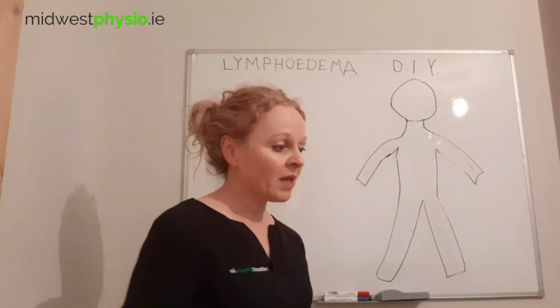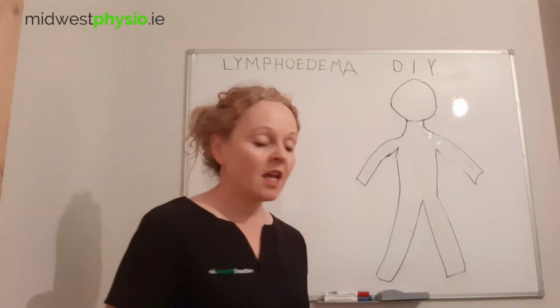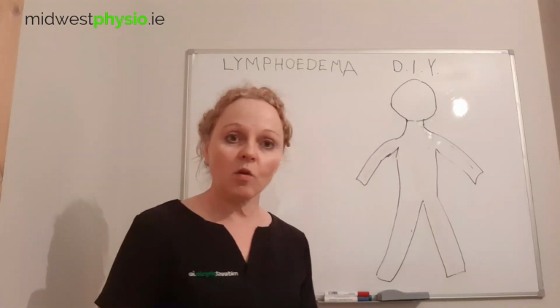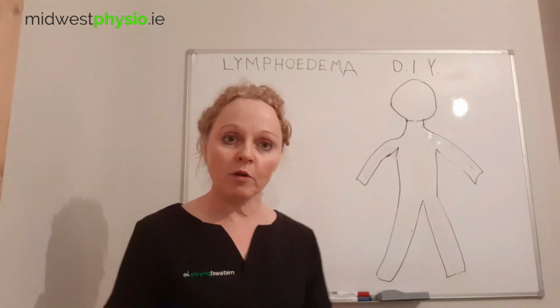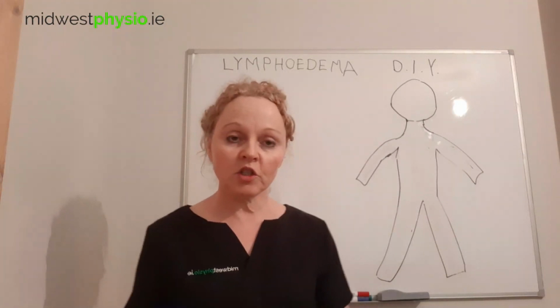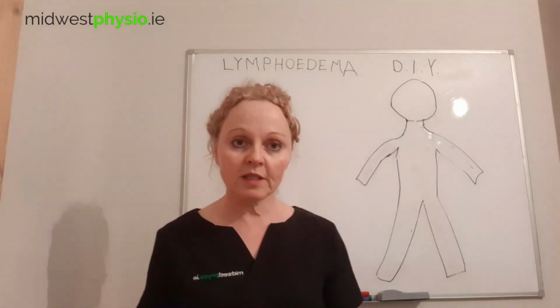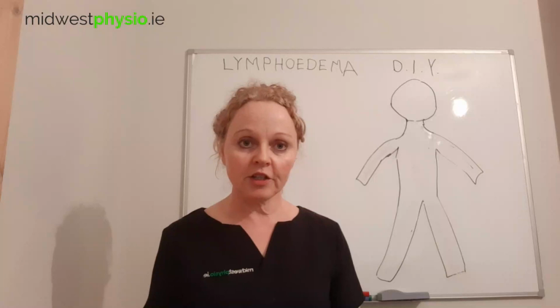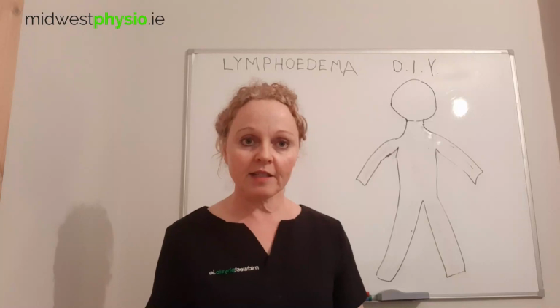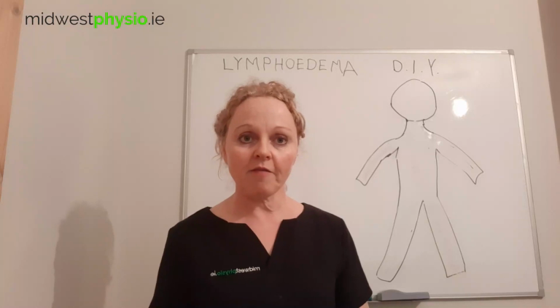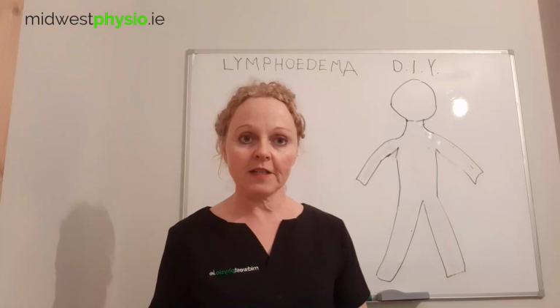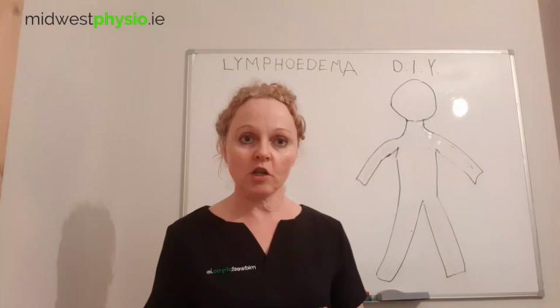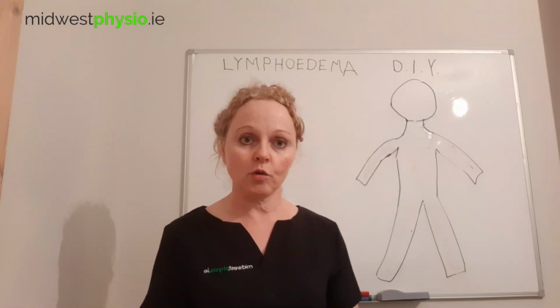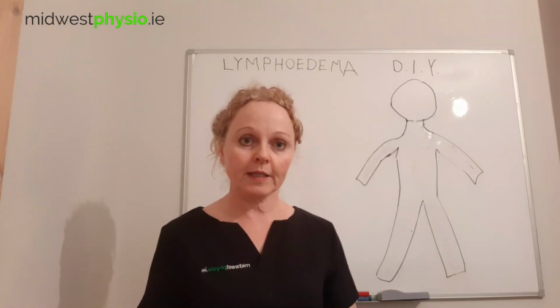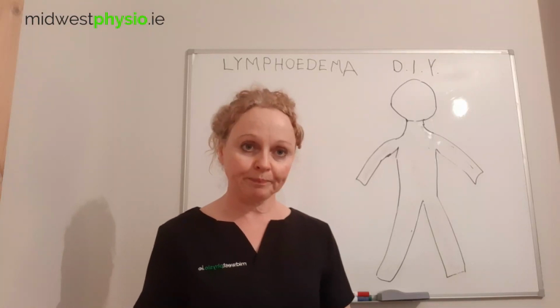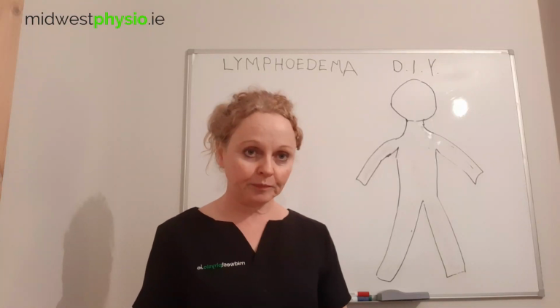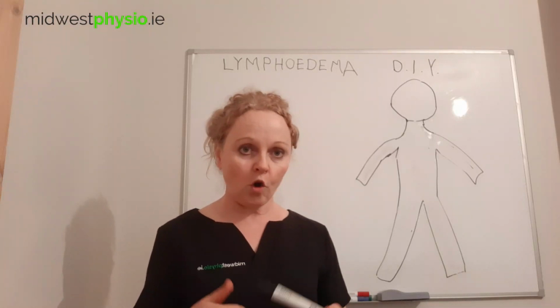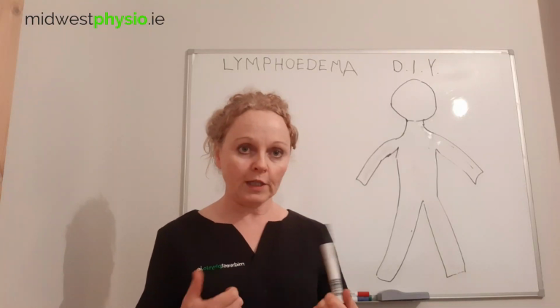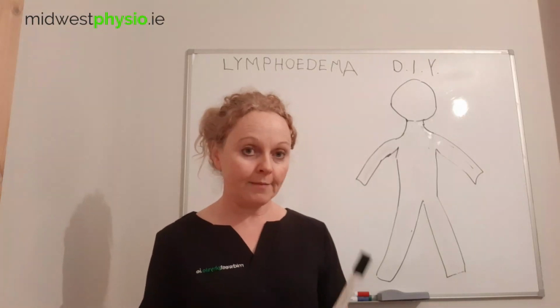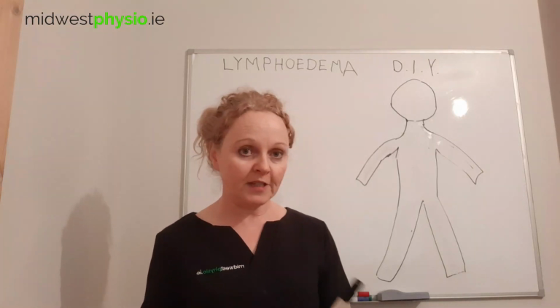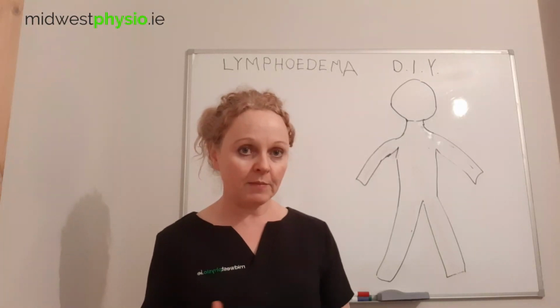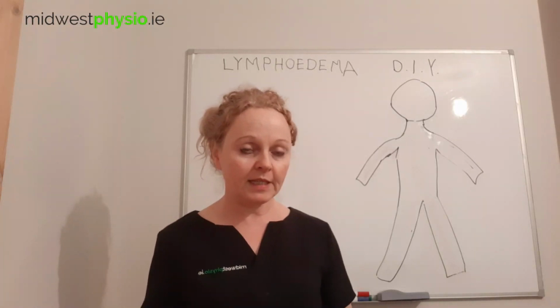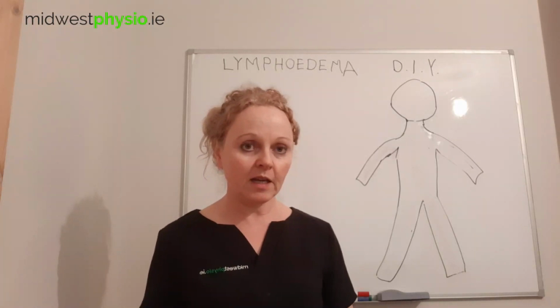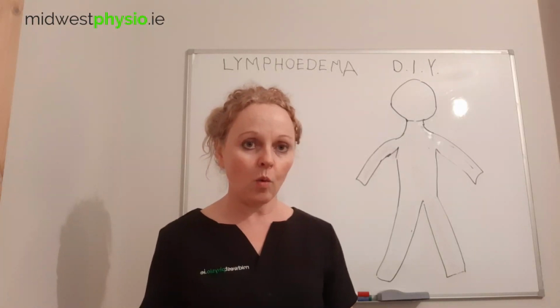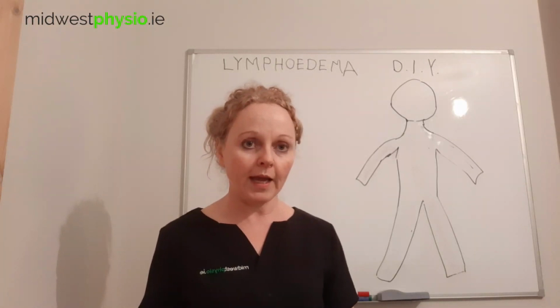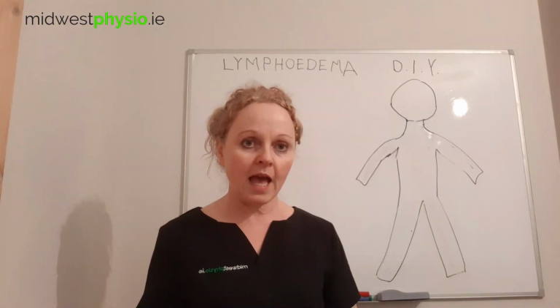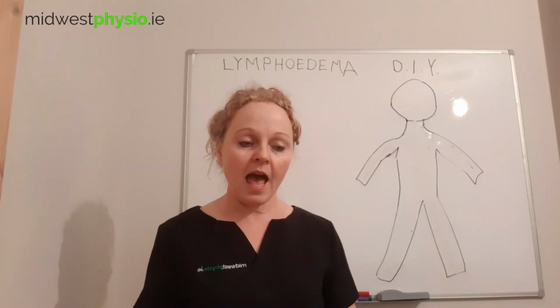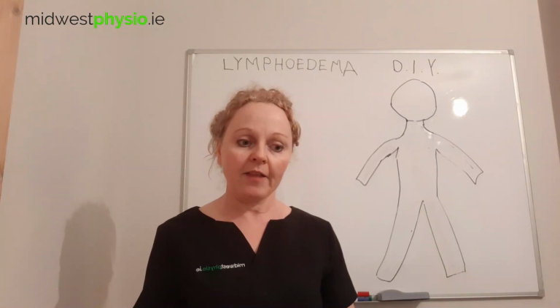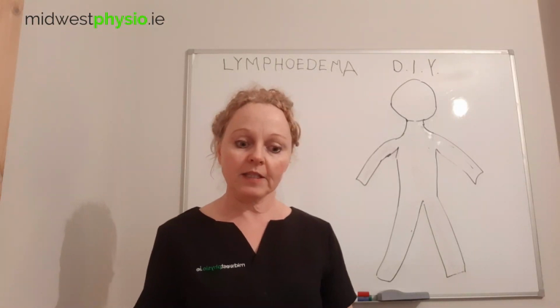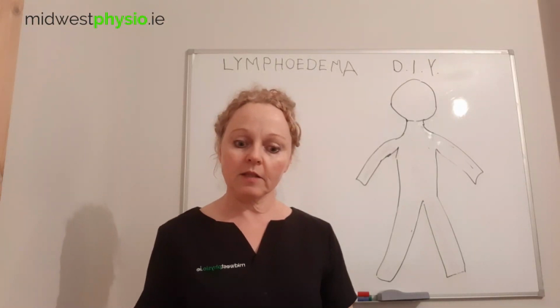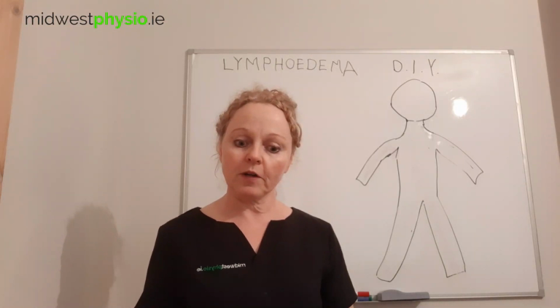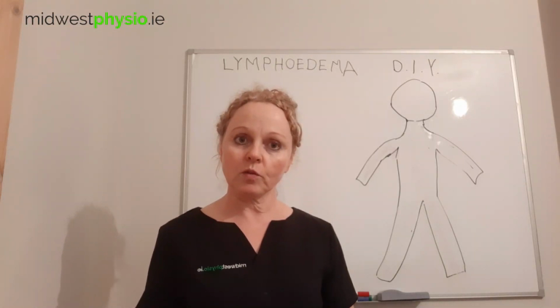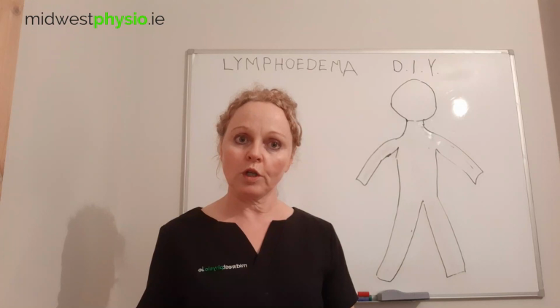It's a really good opportunity to maybe understand the reasons why we do certain massage techniques and even tailor them to suit what works for you. So I'm going to do a series of videos called Lymphedema DIY, and this is the first one.